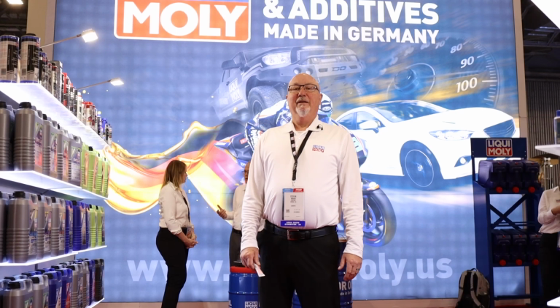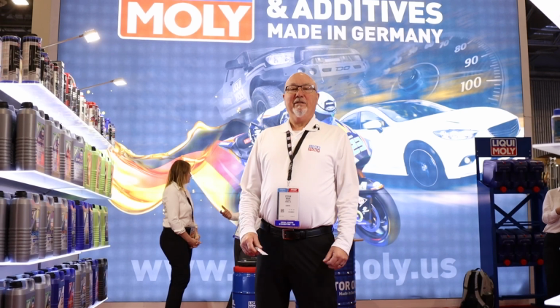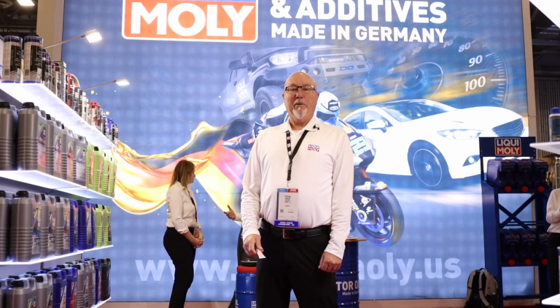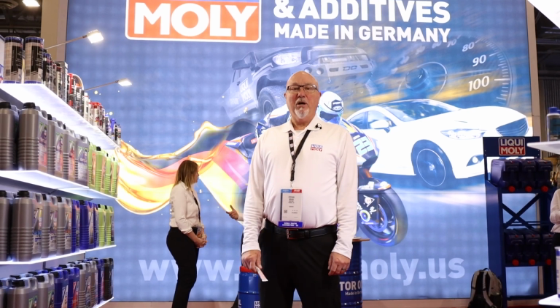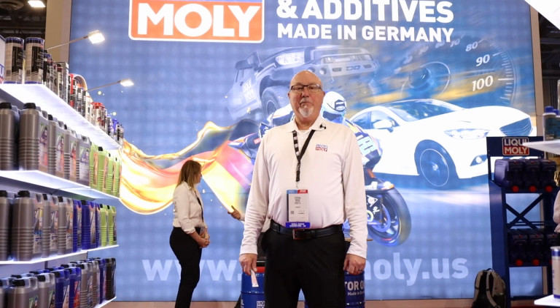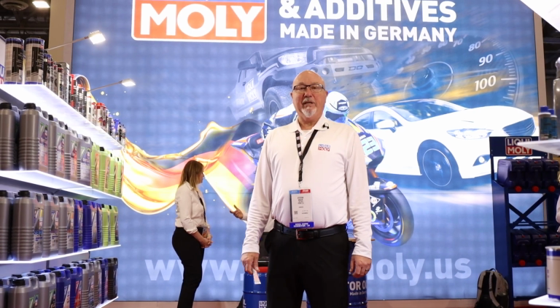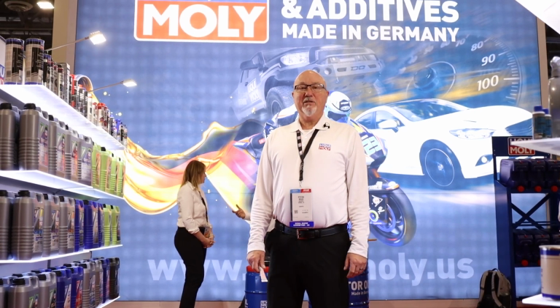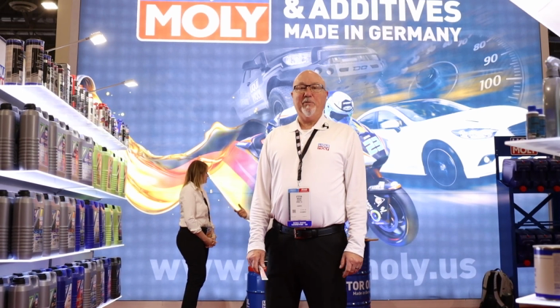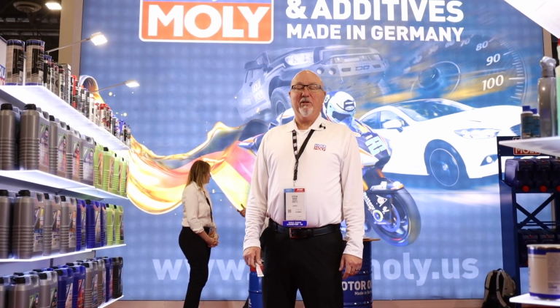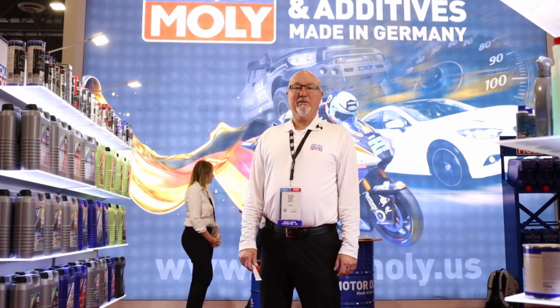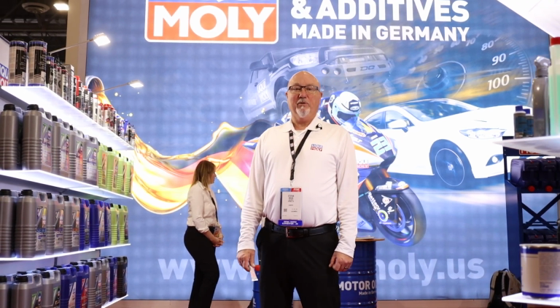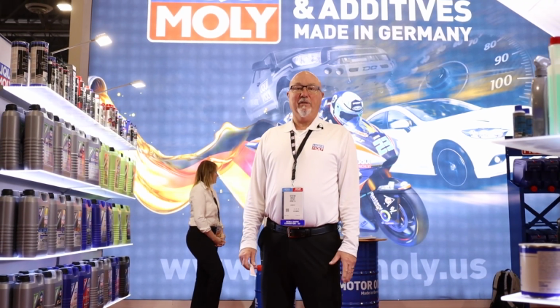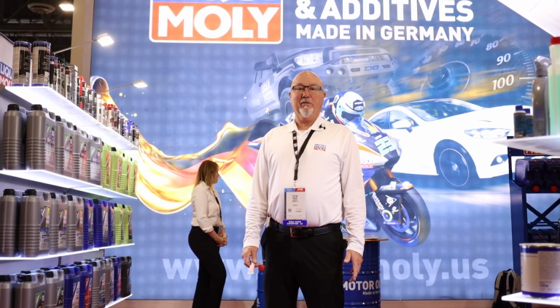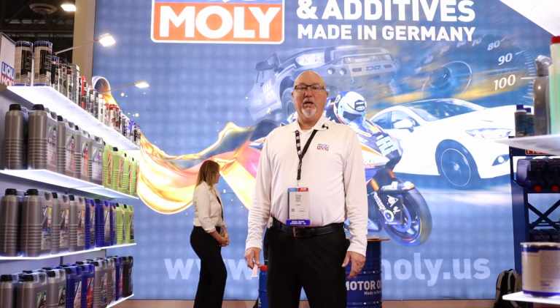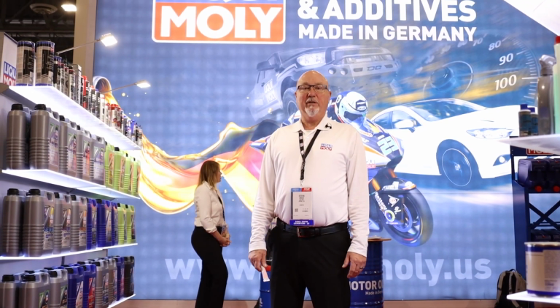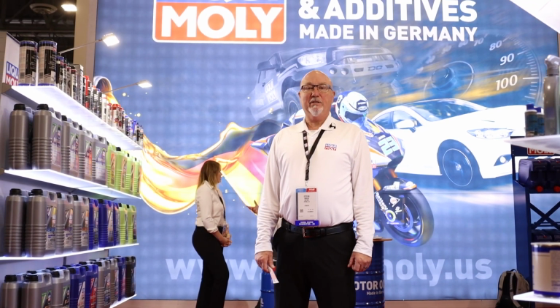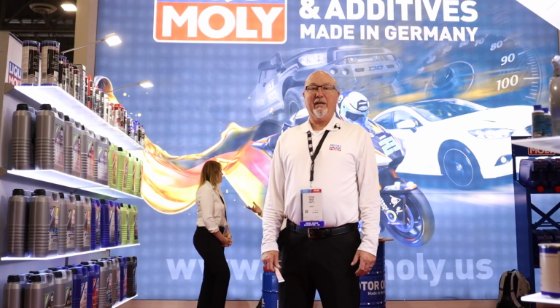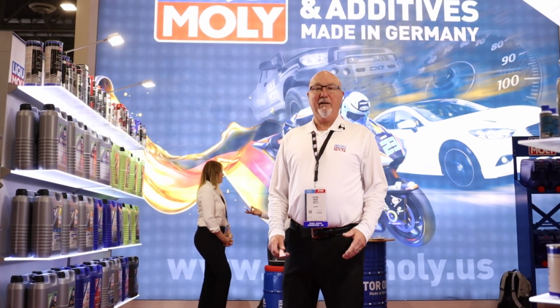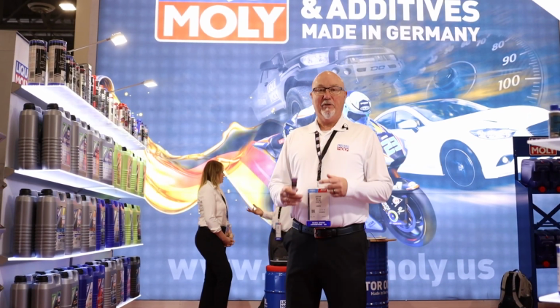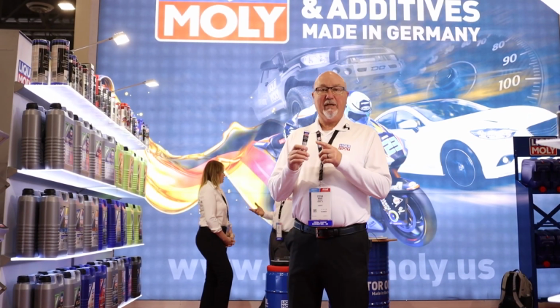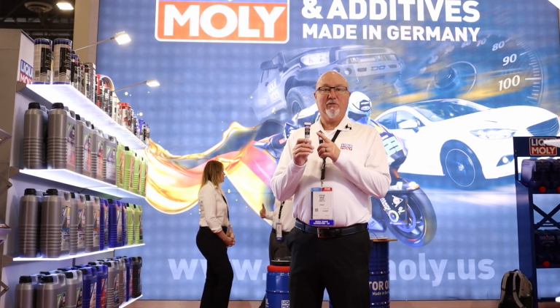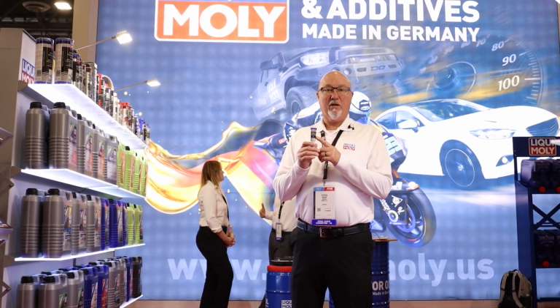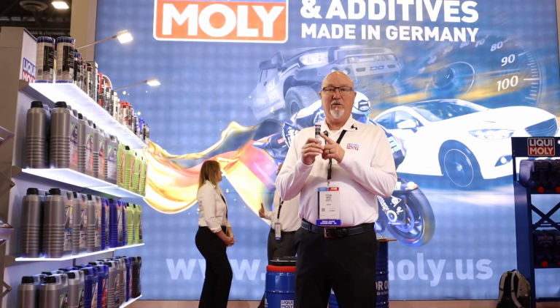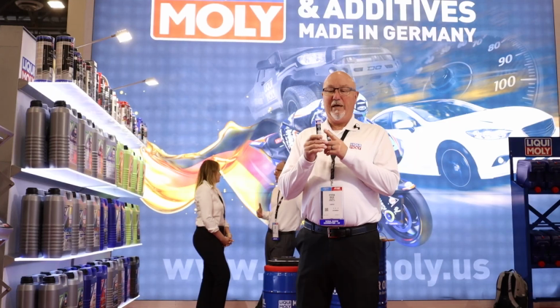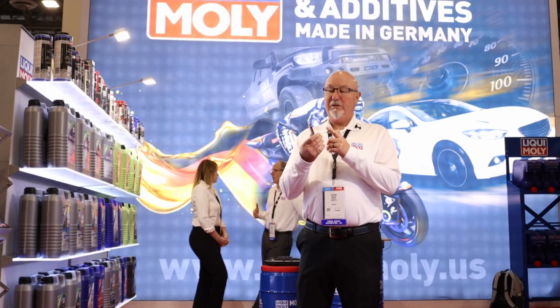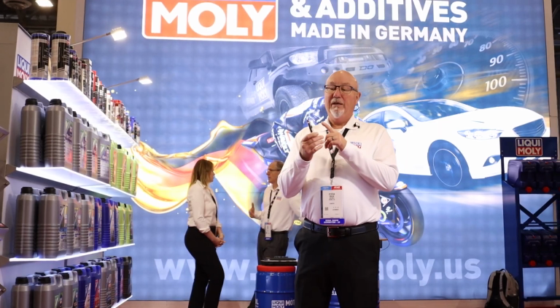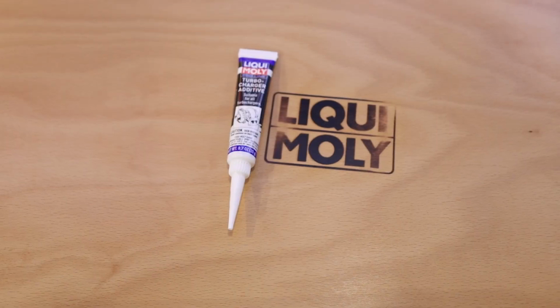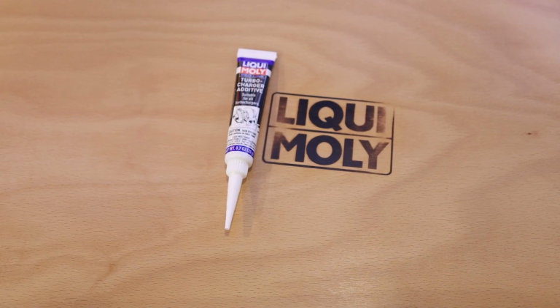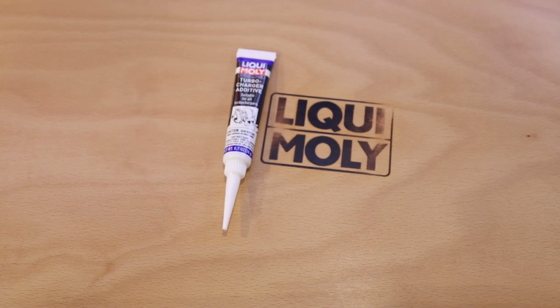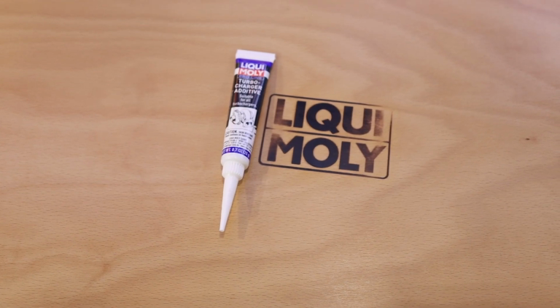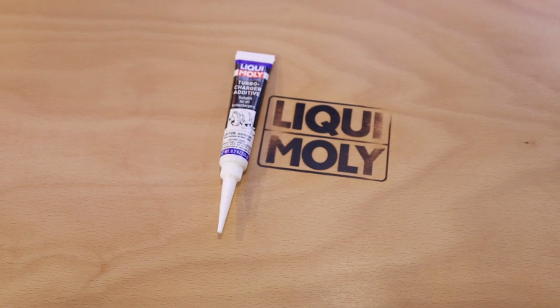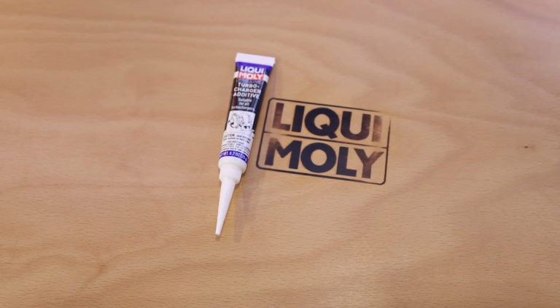Stefan Braun, Application Specialist with LiquiMolly USA. I'm here today to talk to you about our turbocharger additive.